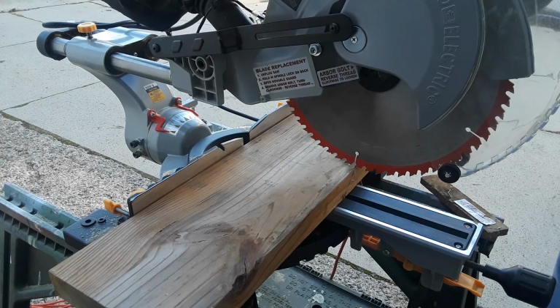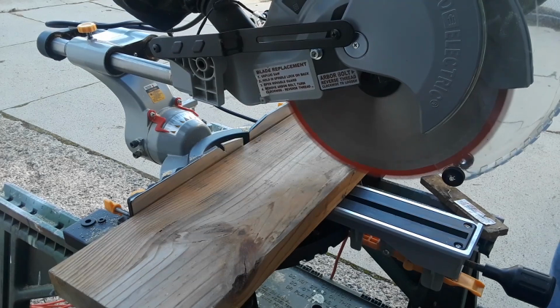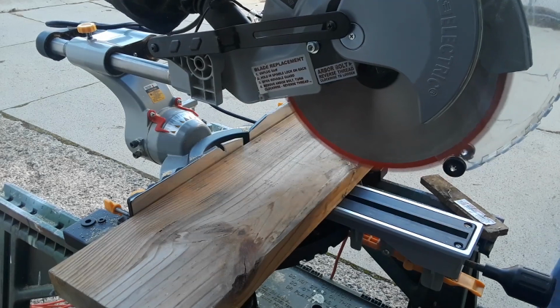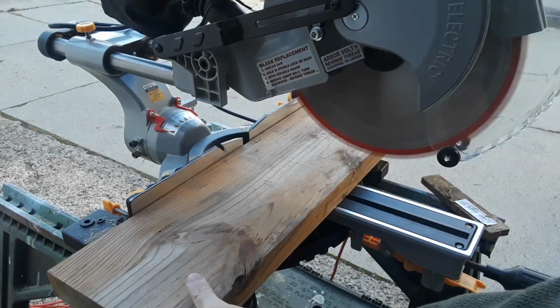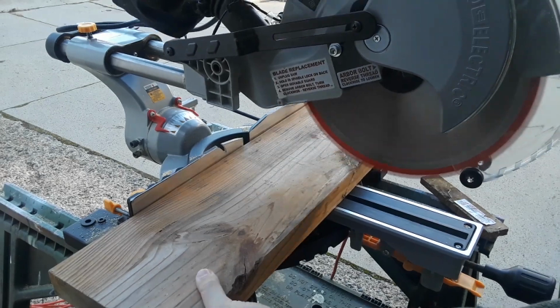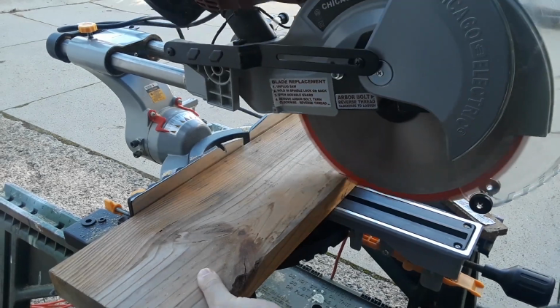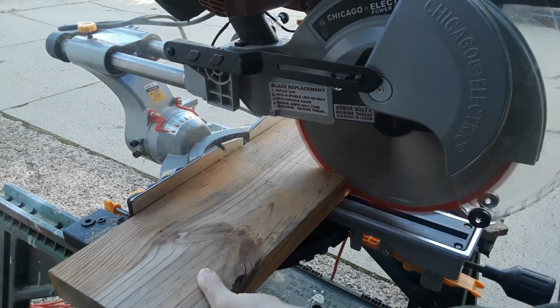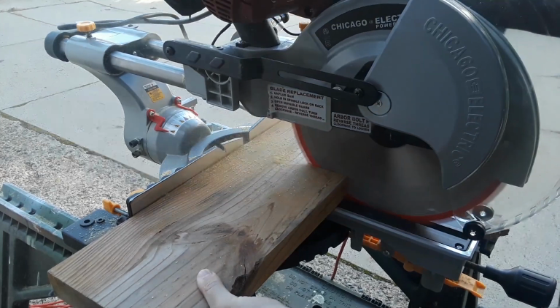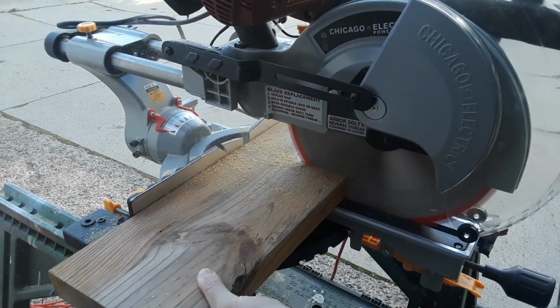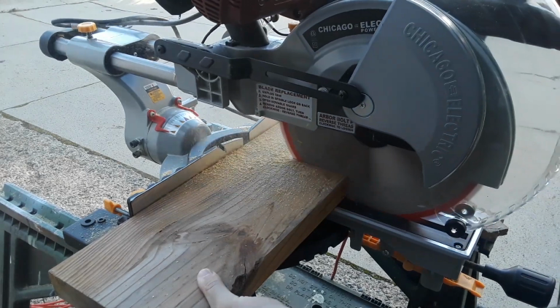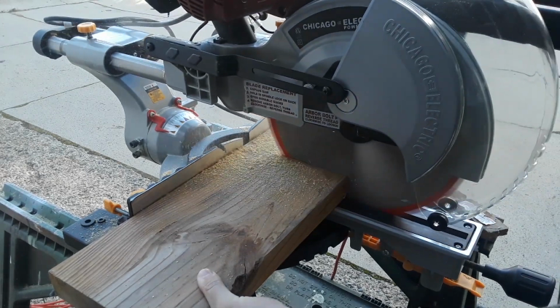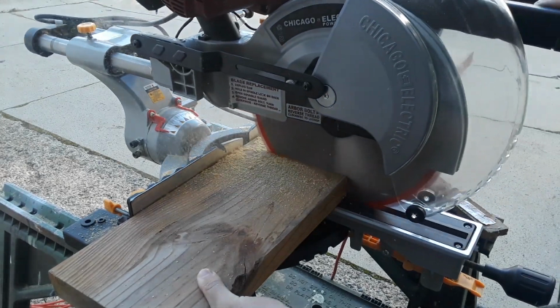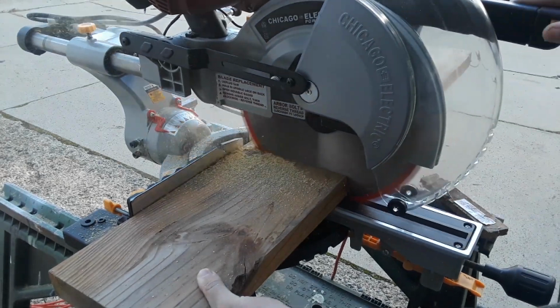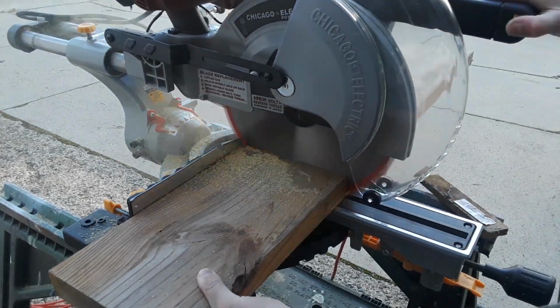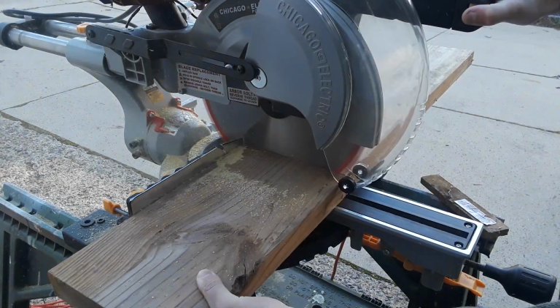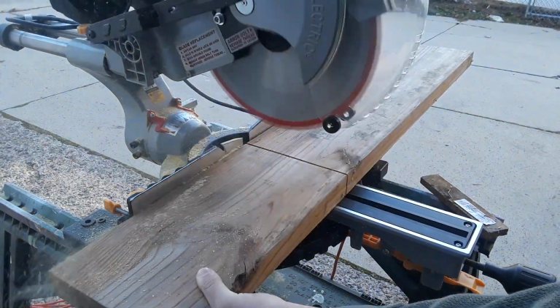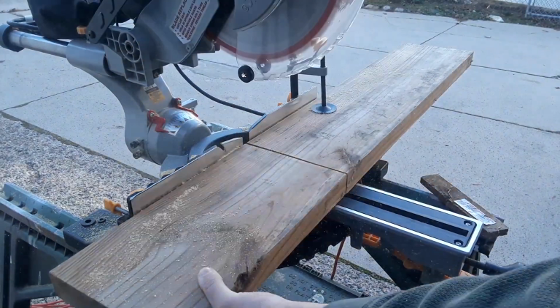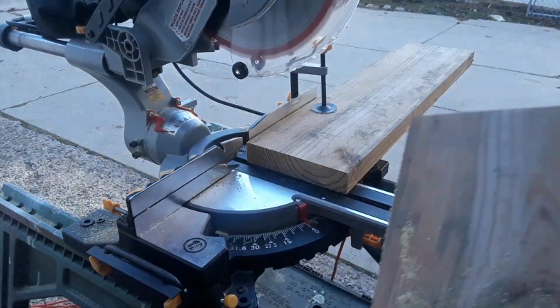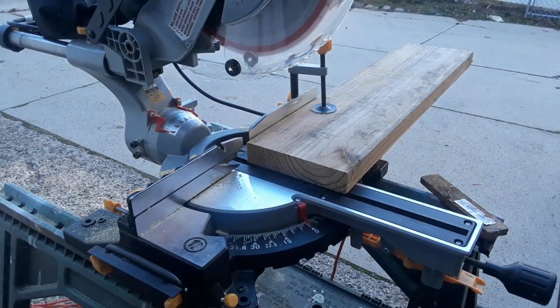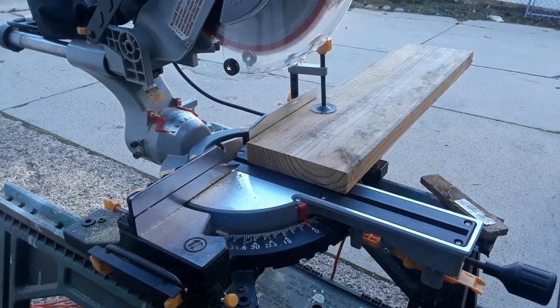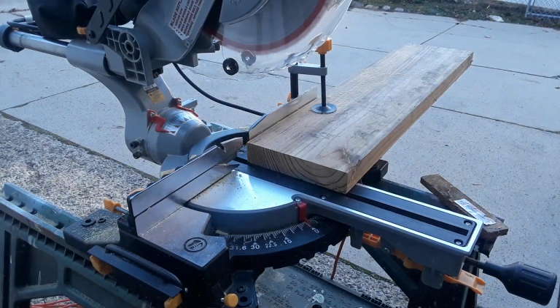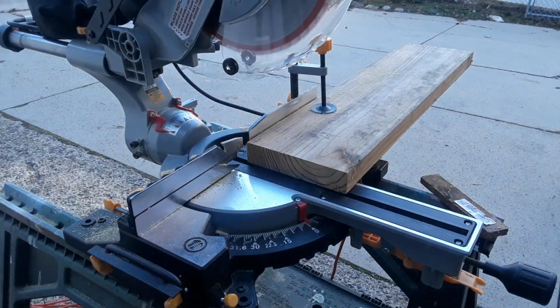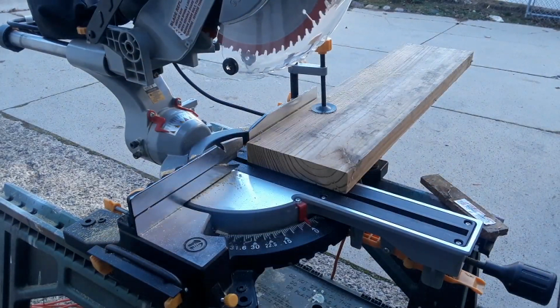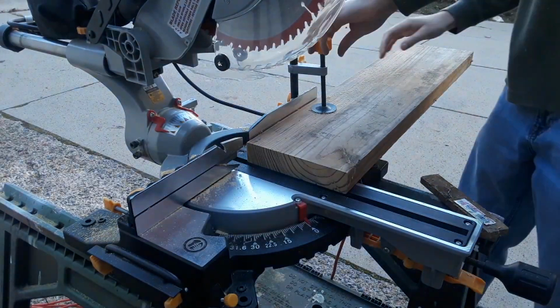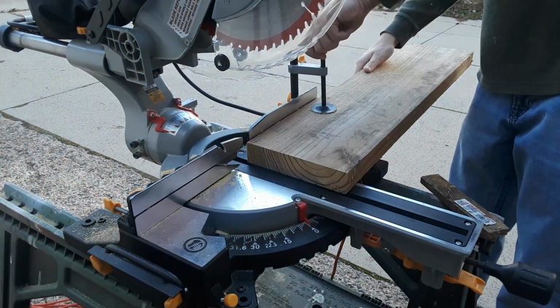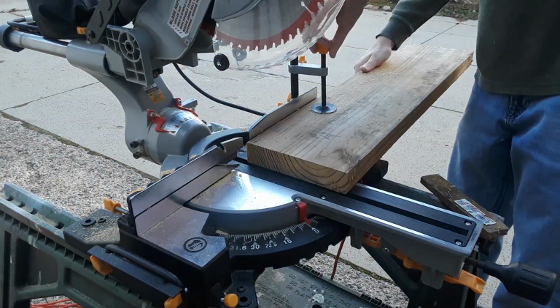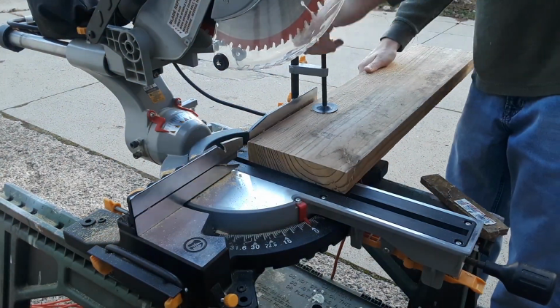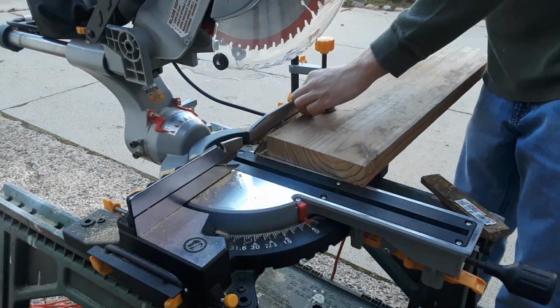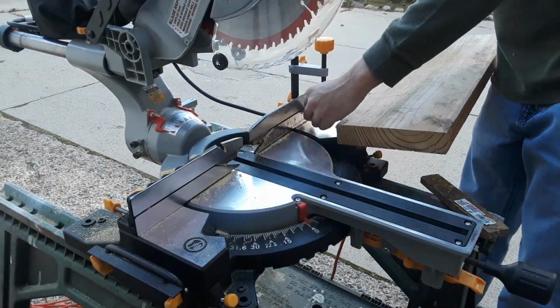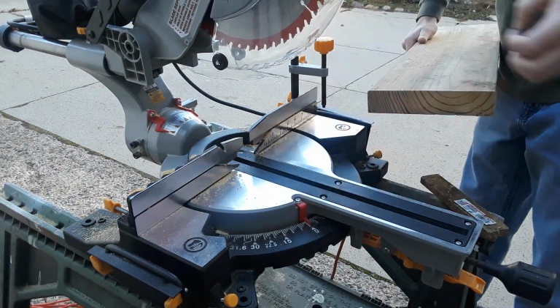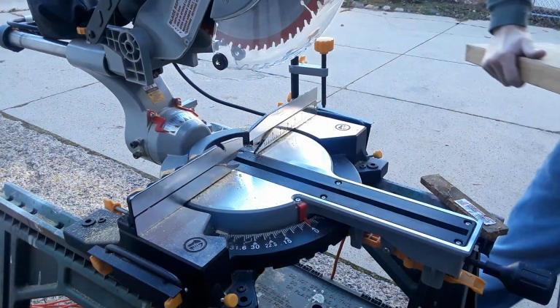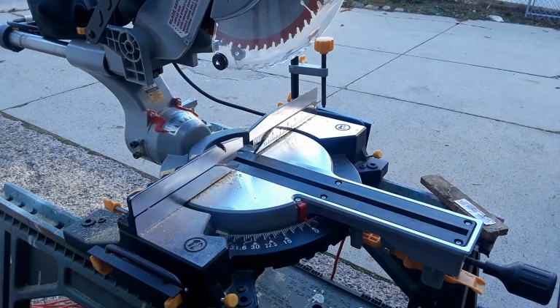Welcome to this YouTube video. Today is going to be part one of my power hacksaw build.